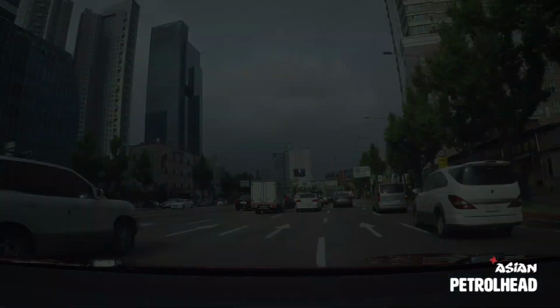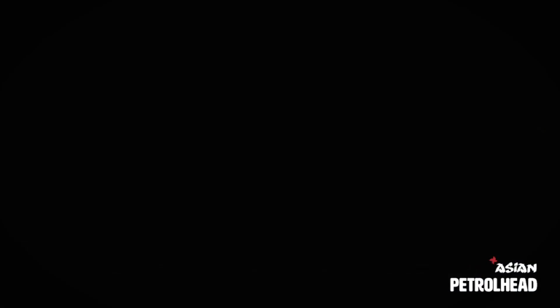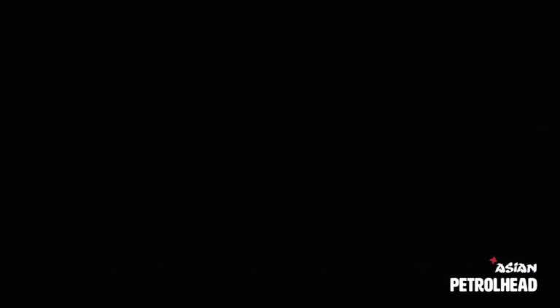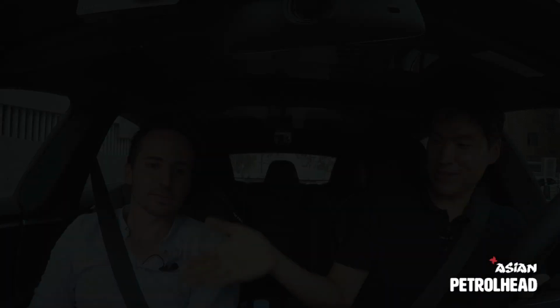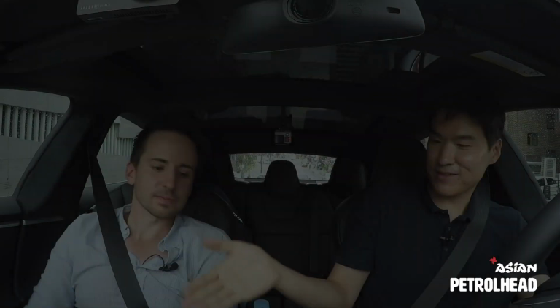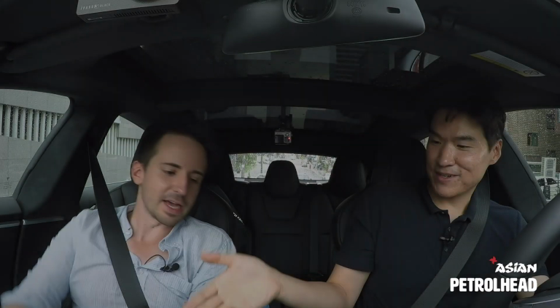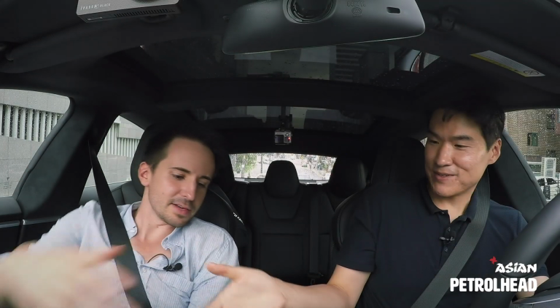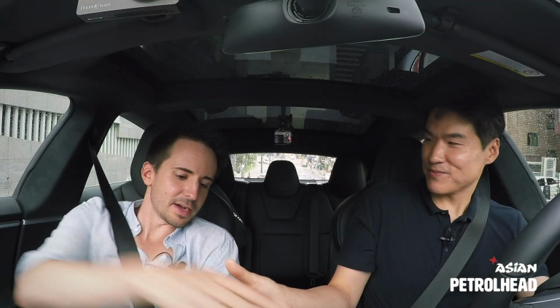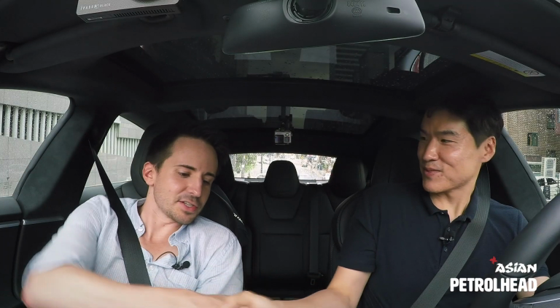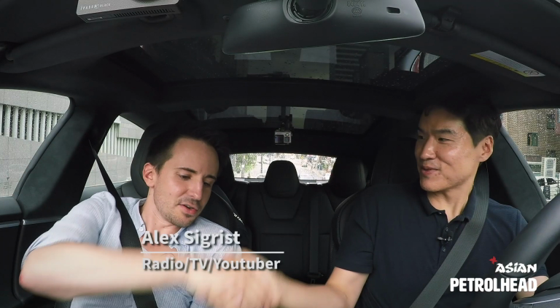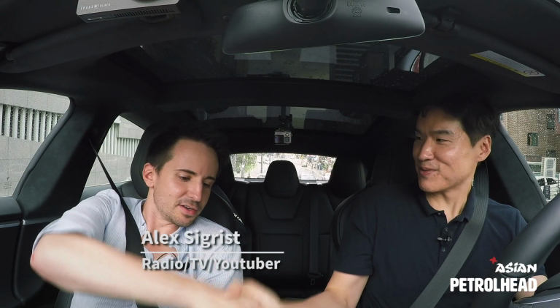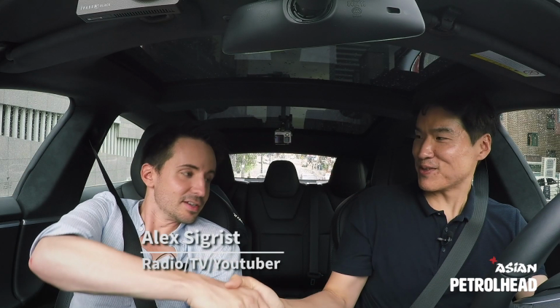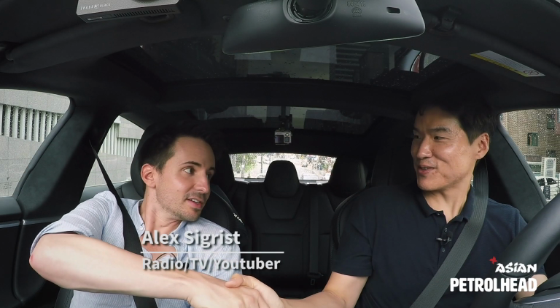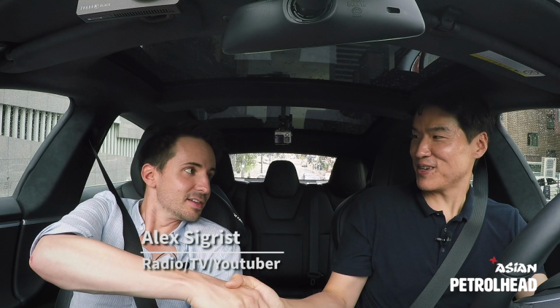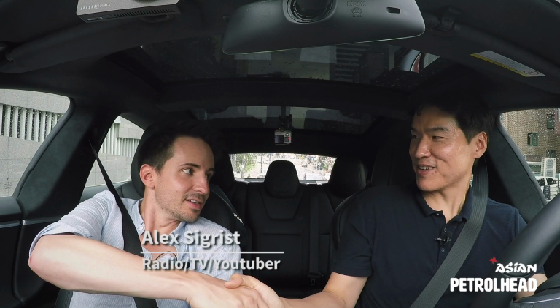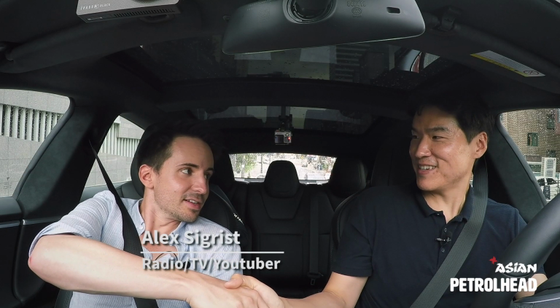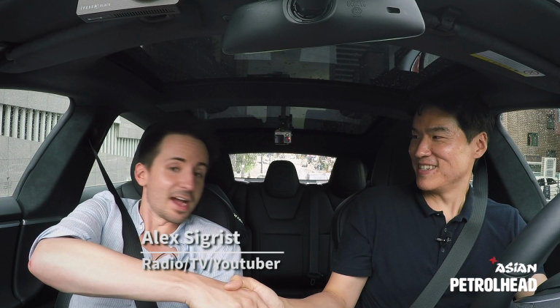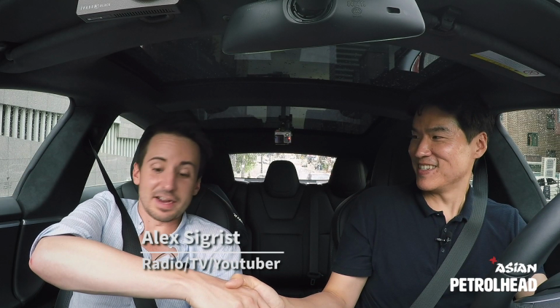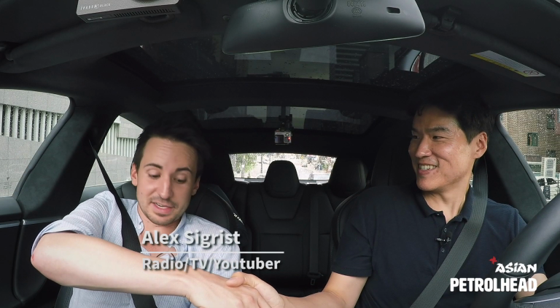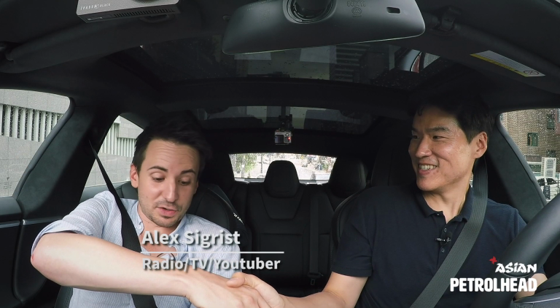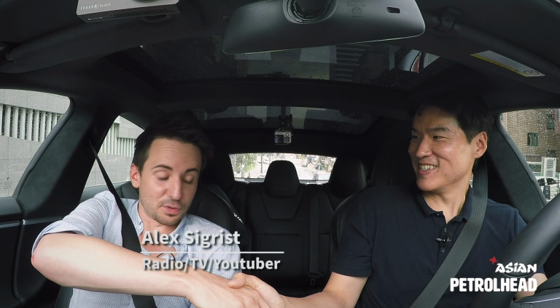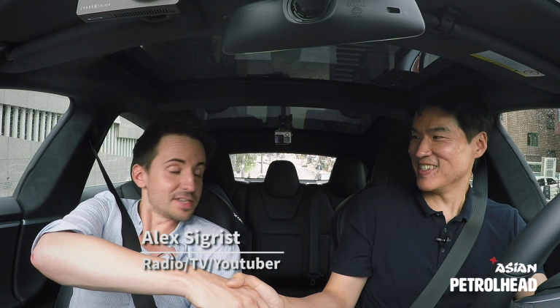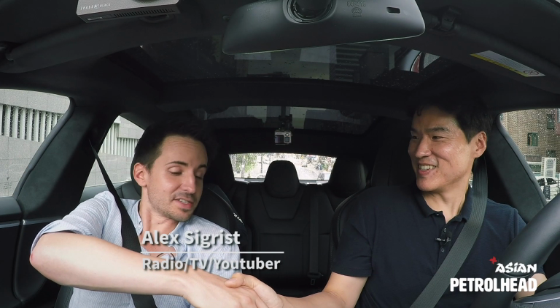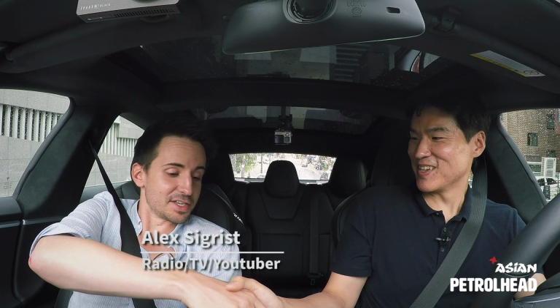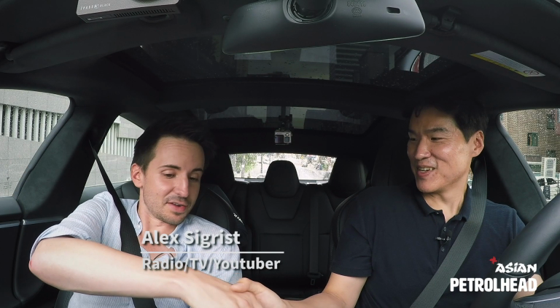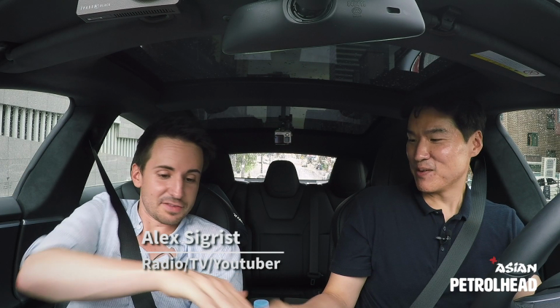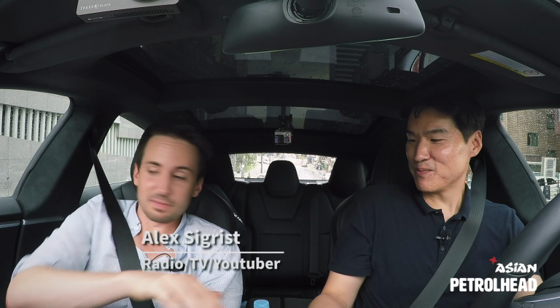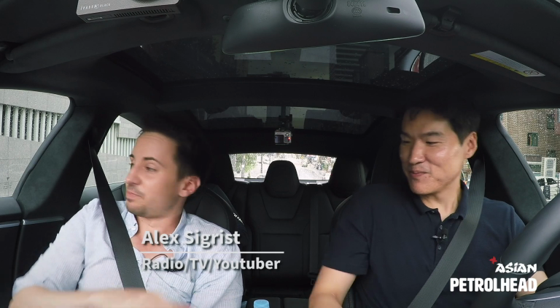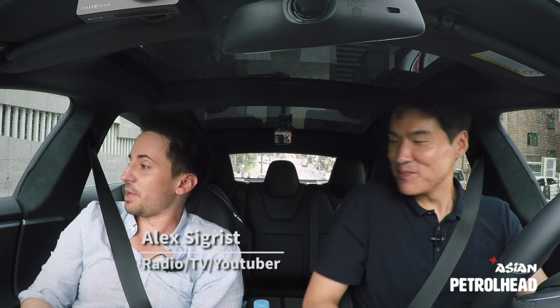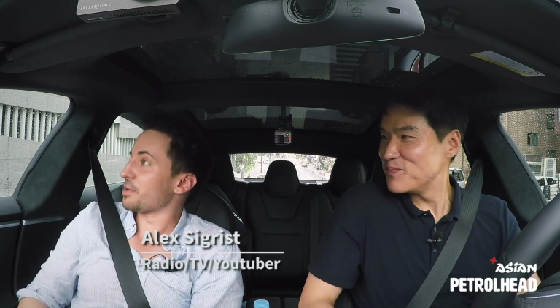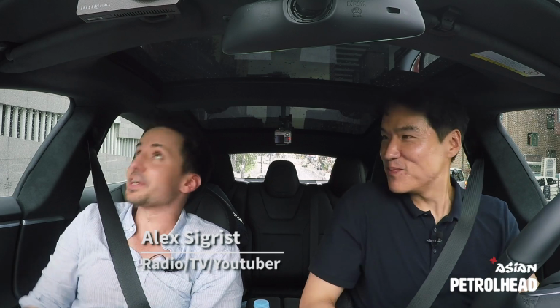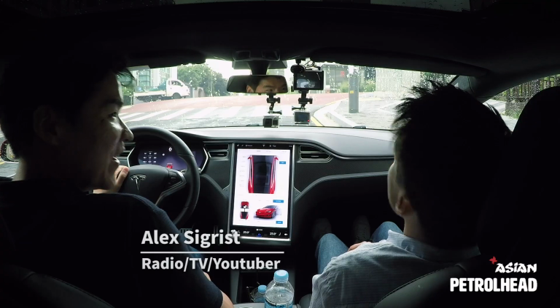Hello Alex! Hey, how's it going? Good to see you again. It's great to see you, and even better here.